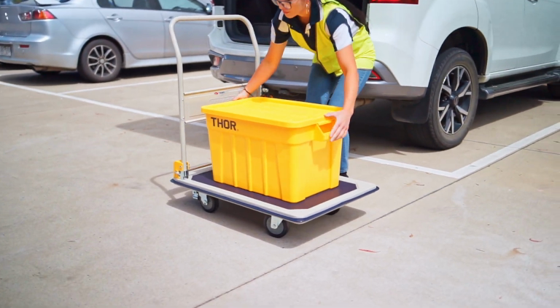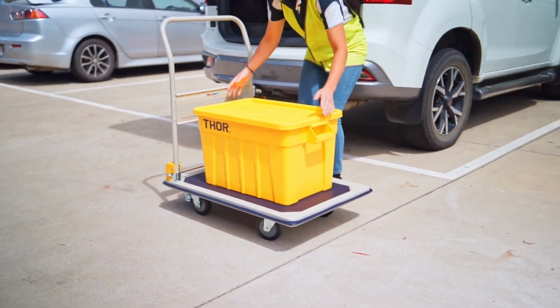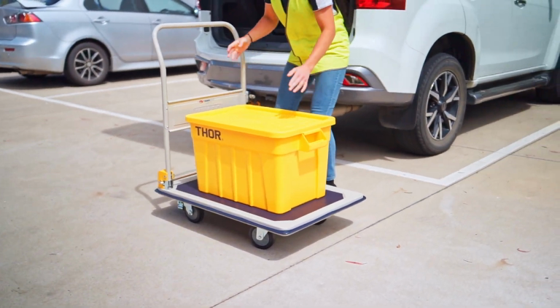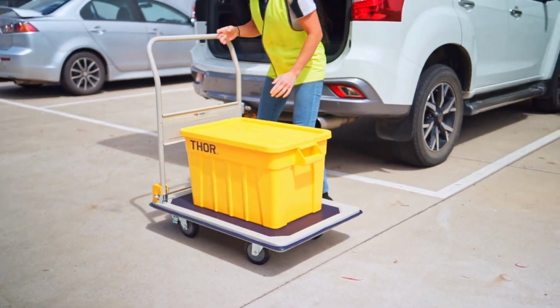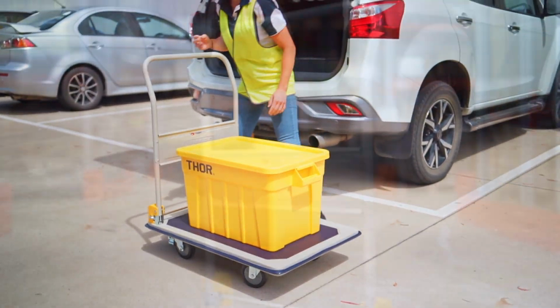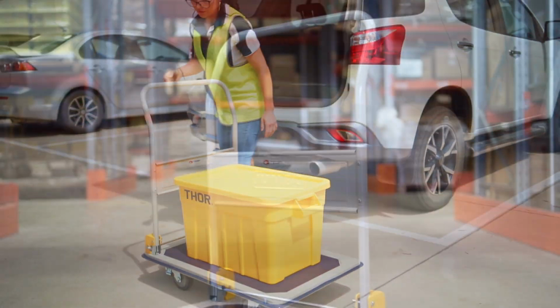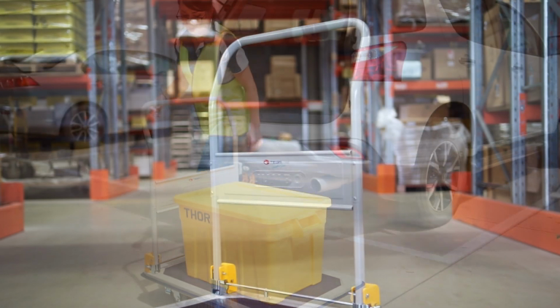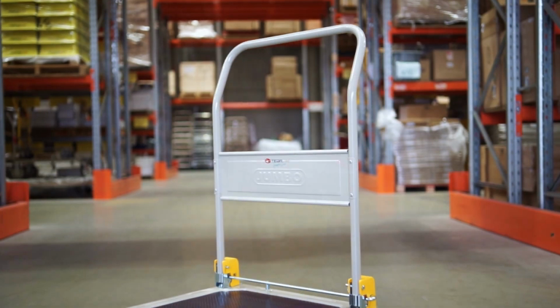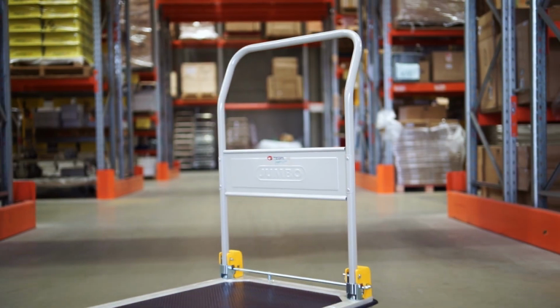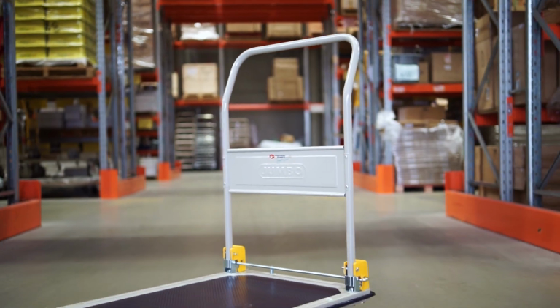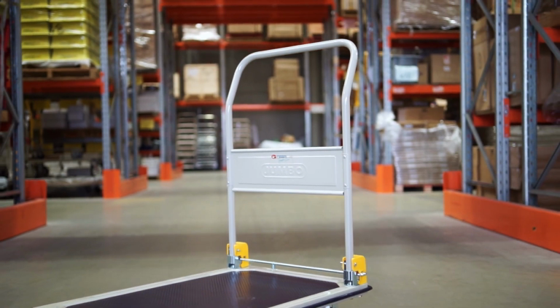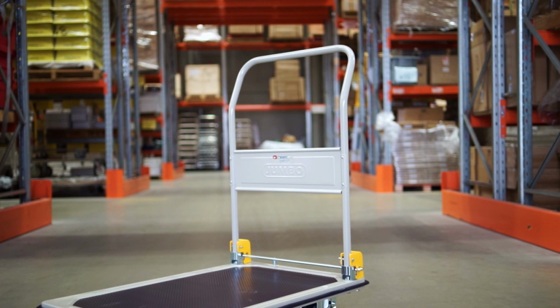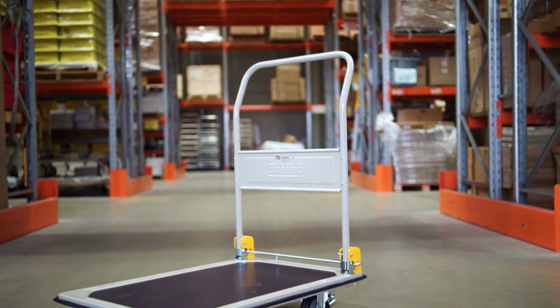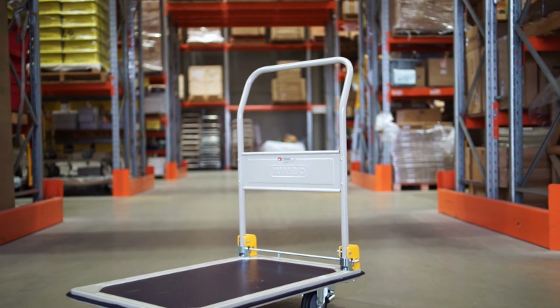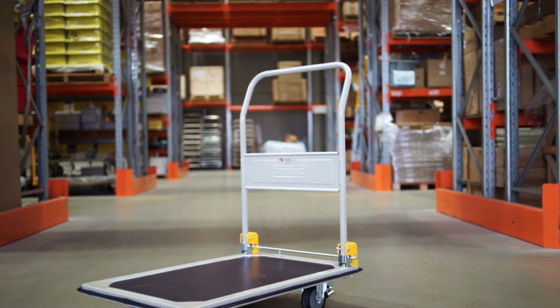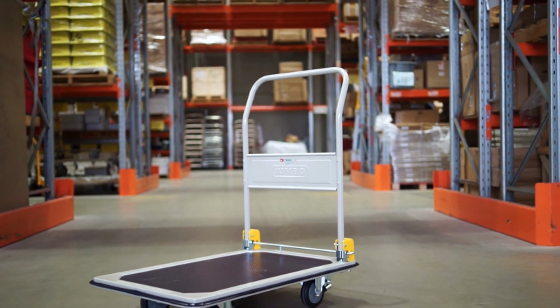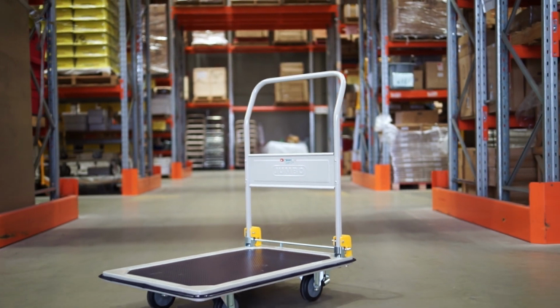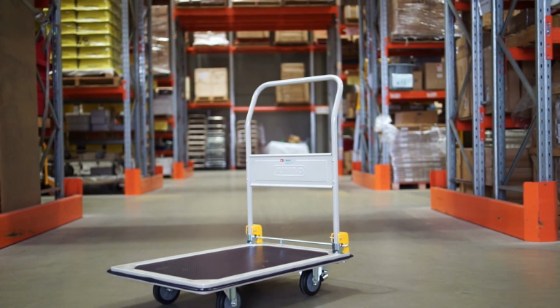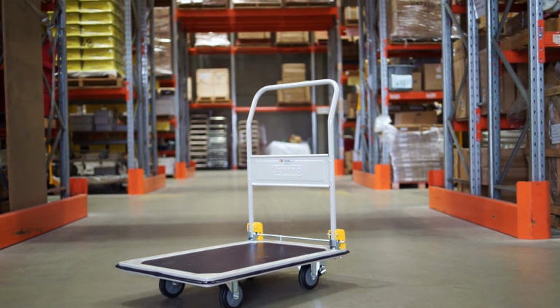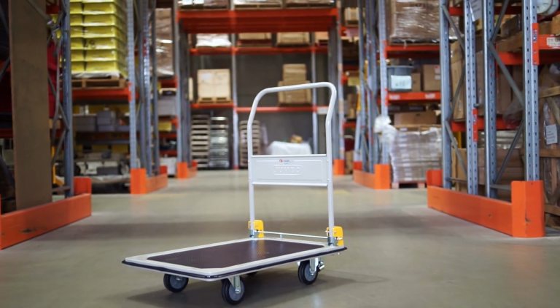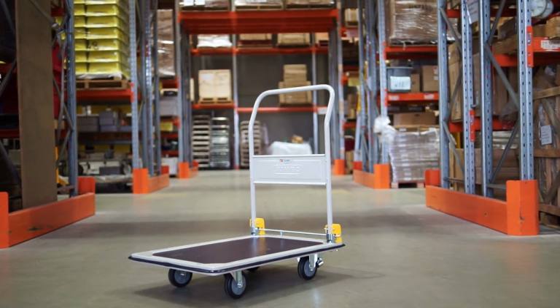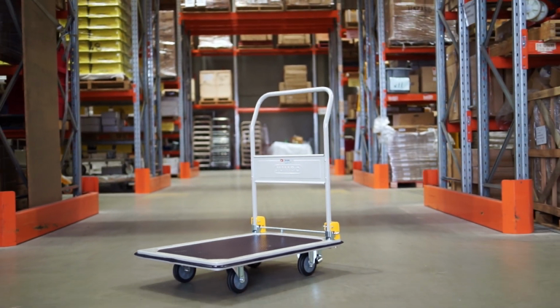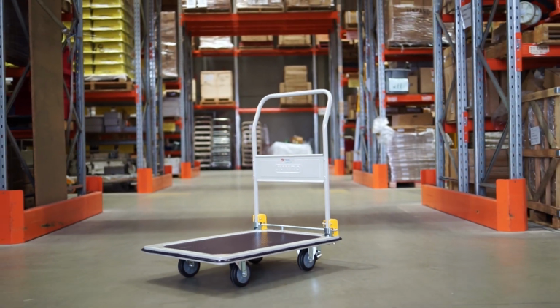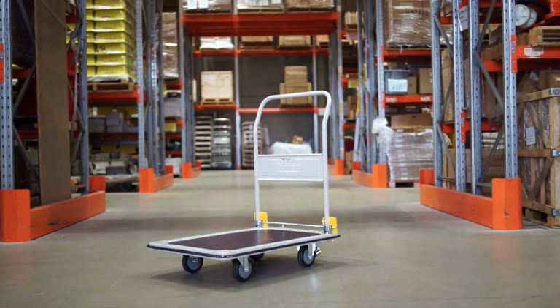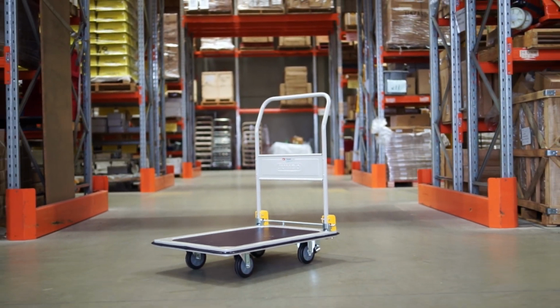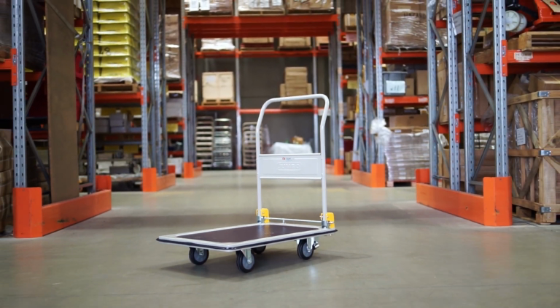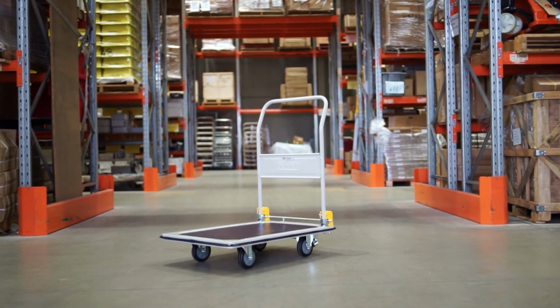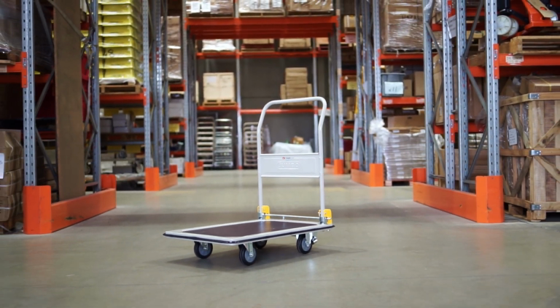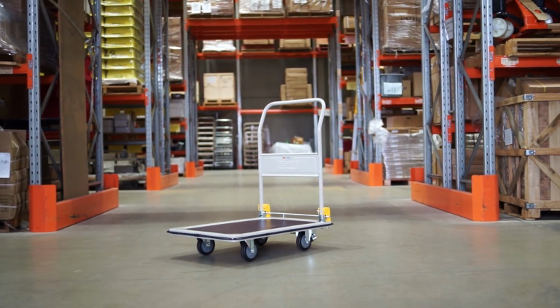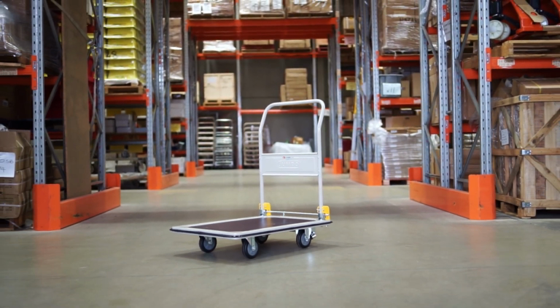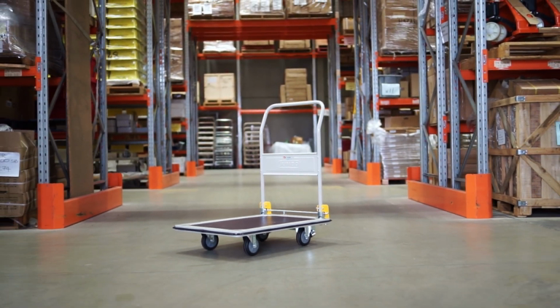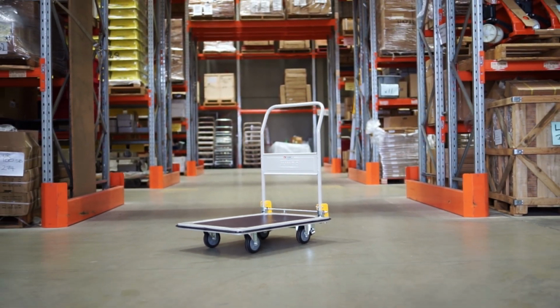Explore the full potential of our incredible platform trolley by visiting our website at TeamSystems.